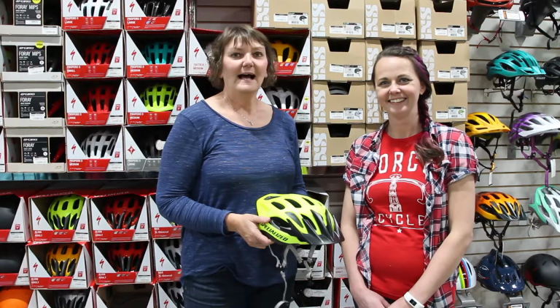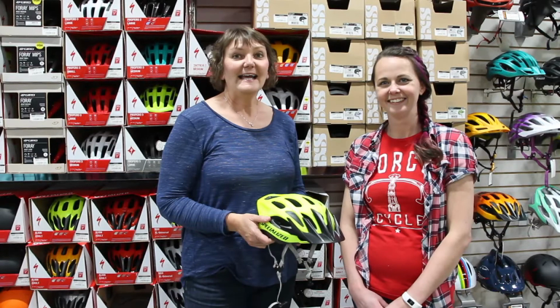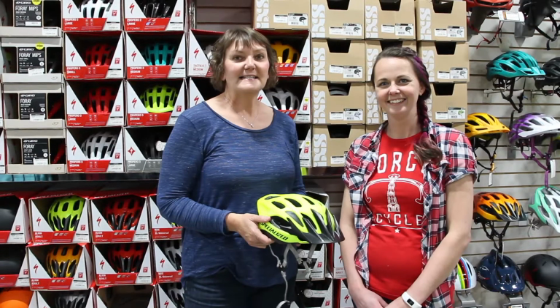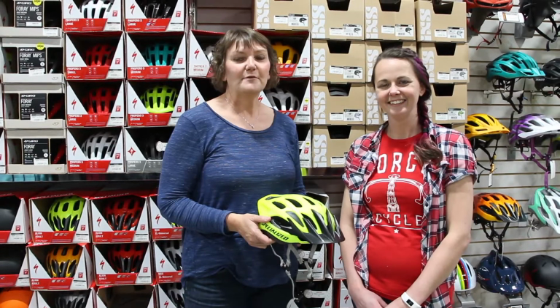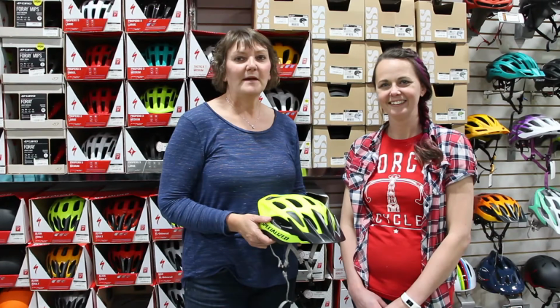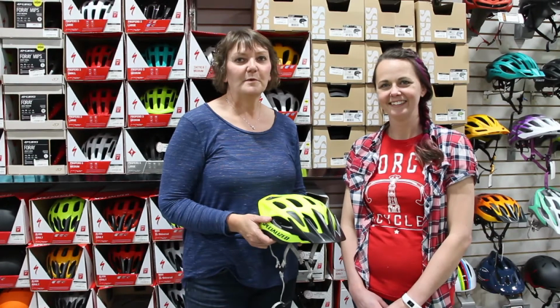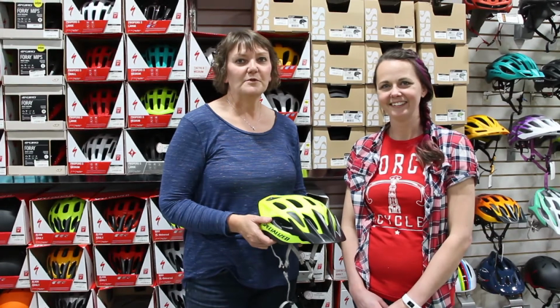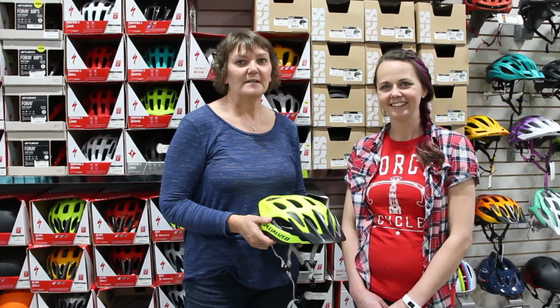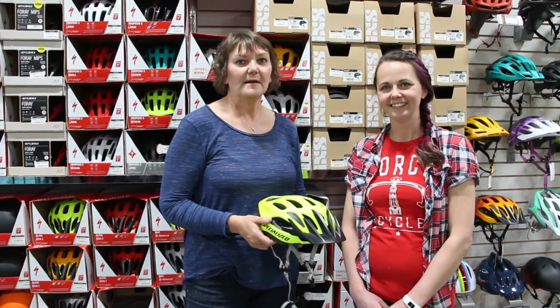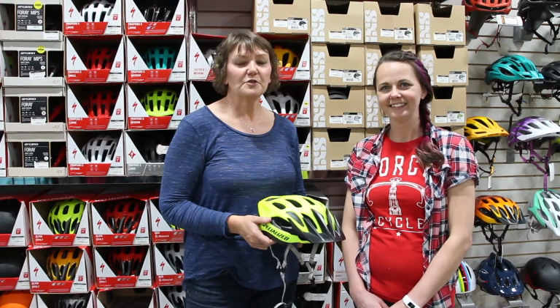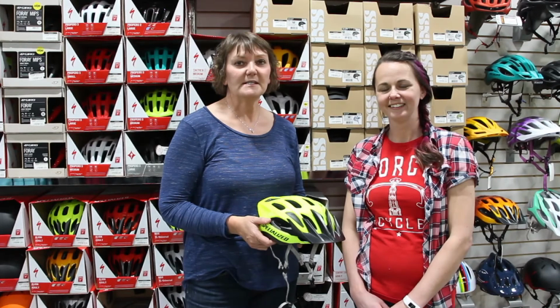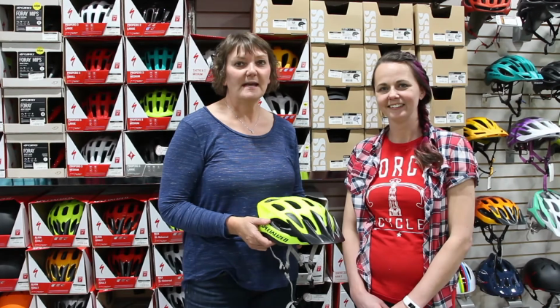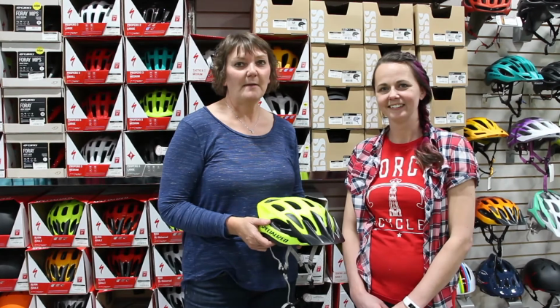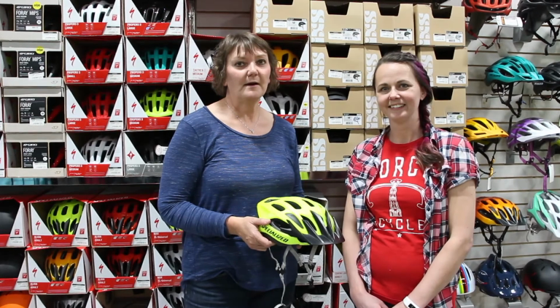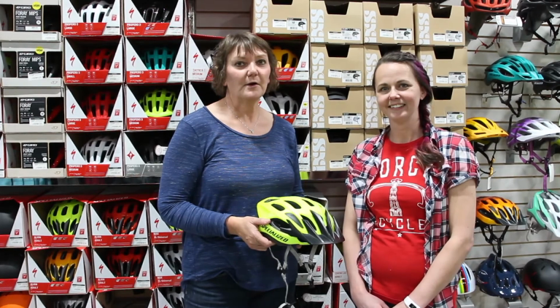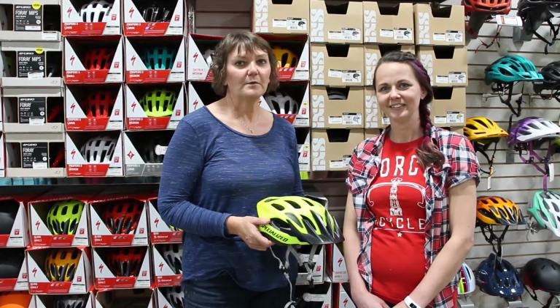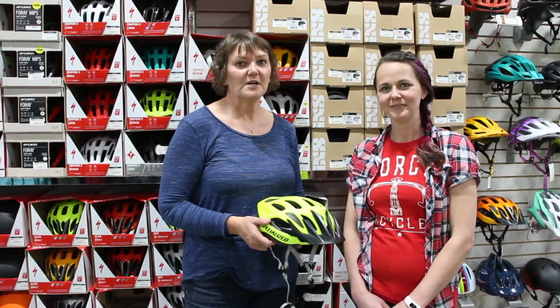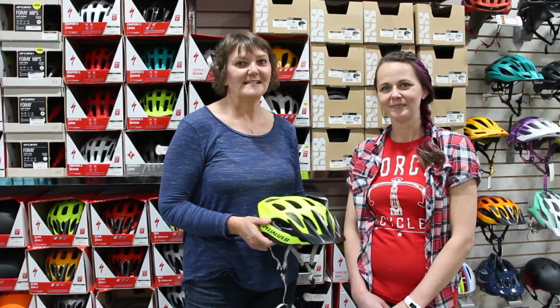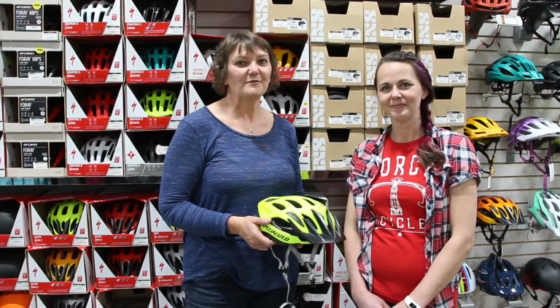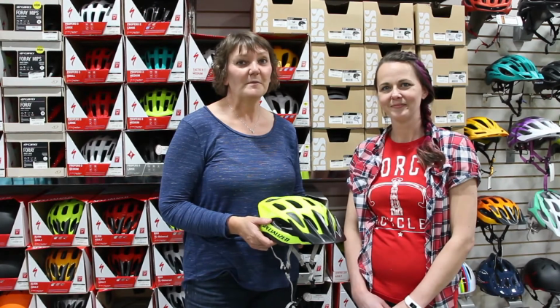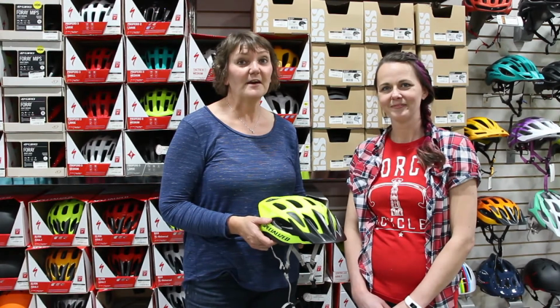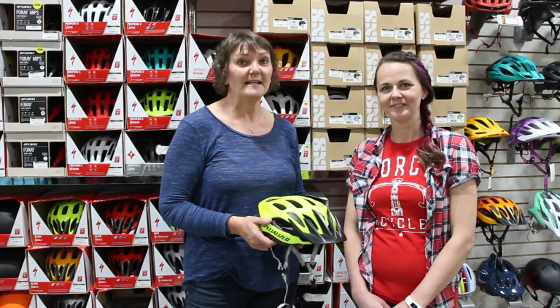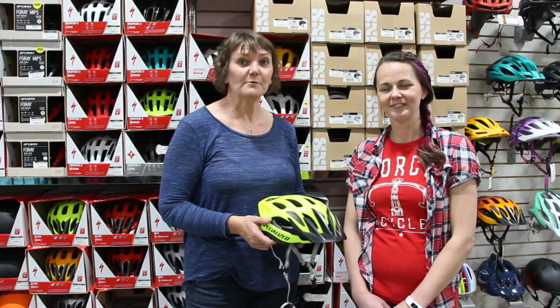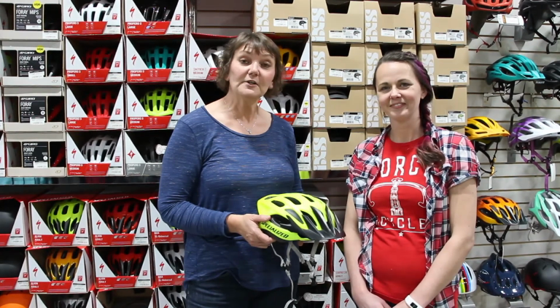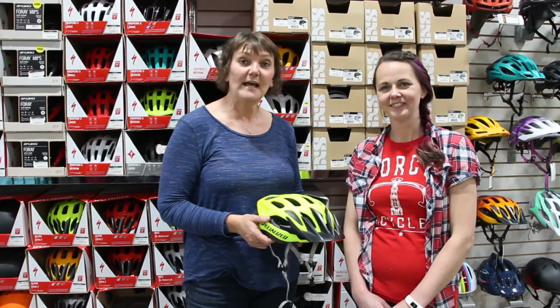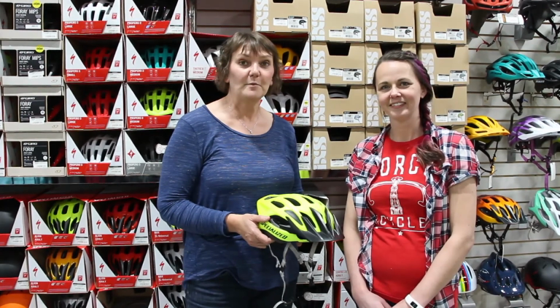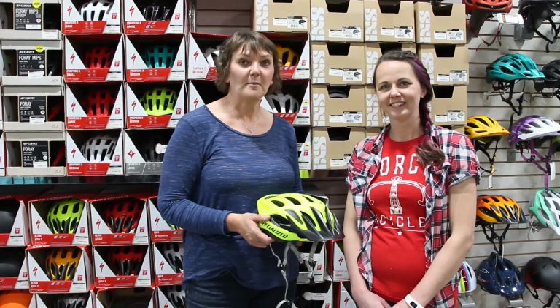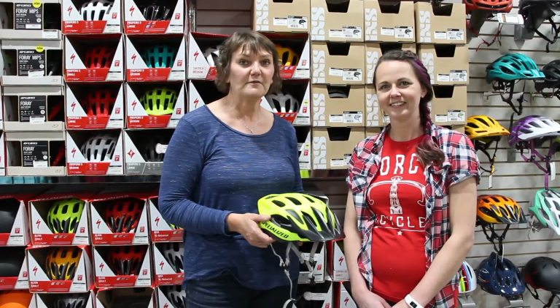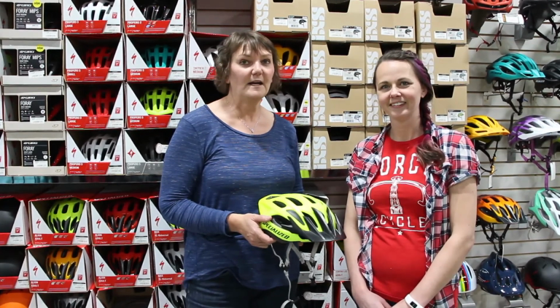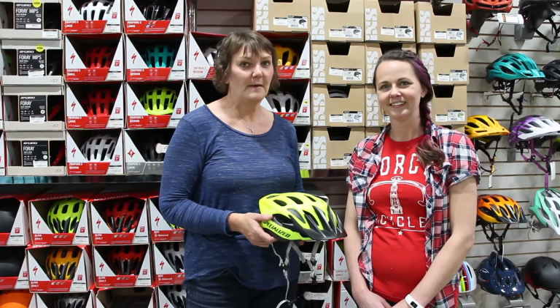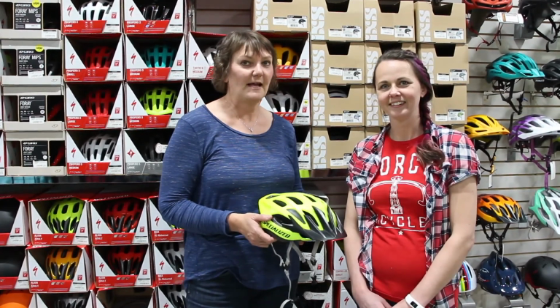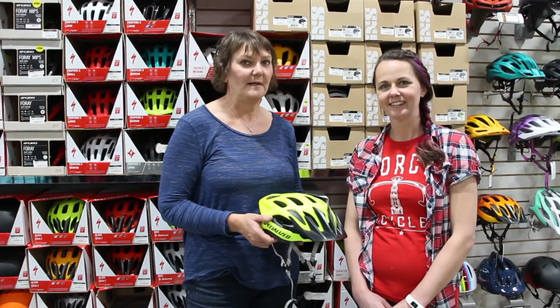Hi, it's Dana from Health Promotions. I'm joined today by Margo Johnson from GearHeads and we're going to learn how to properly fit a bike helmet.